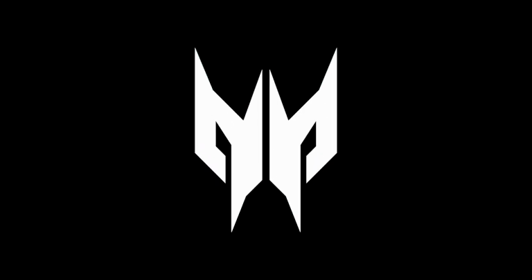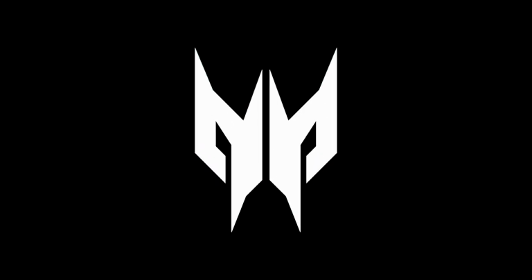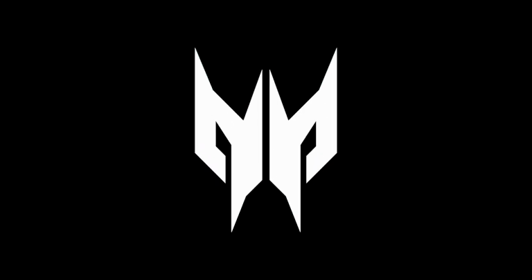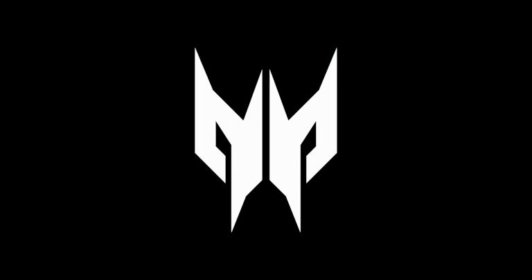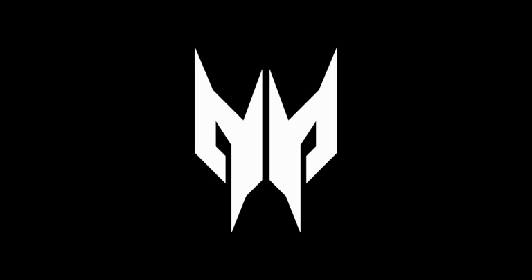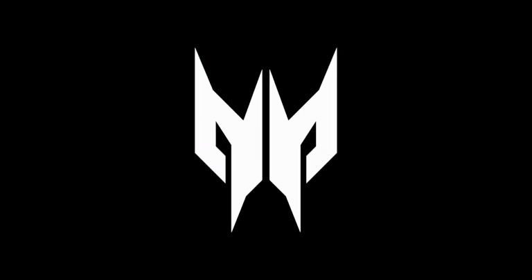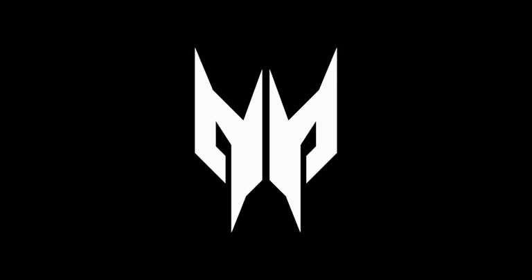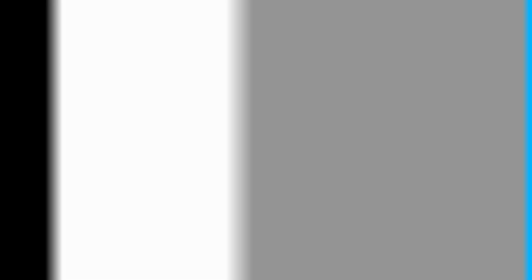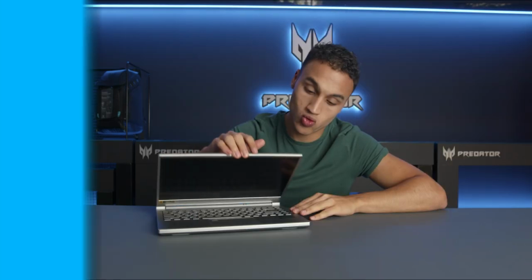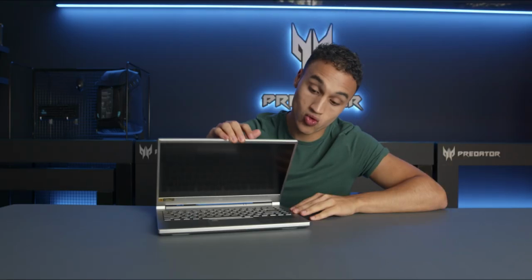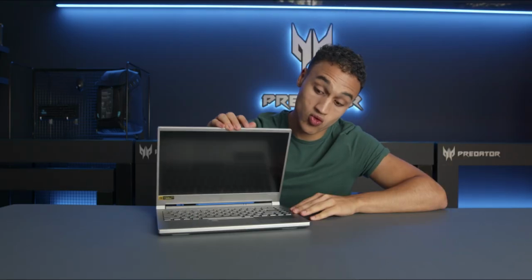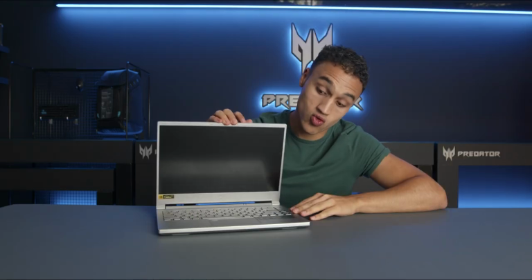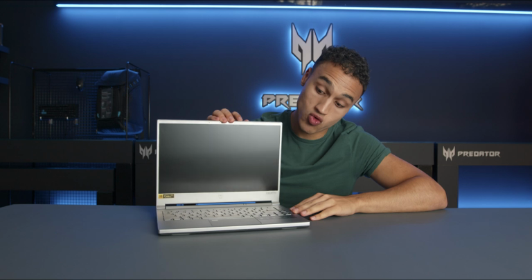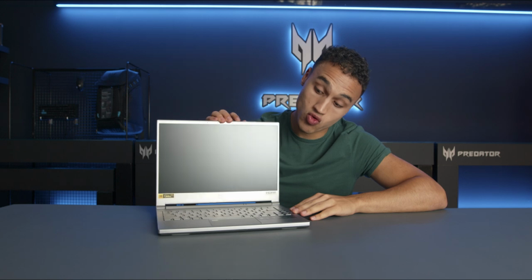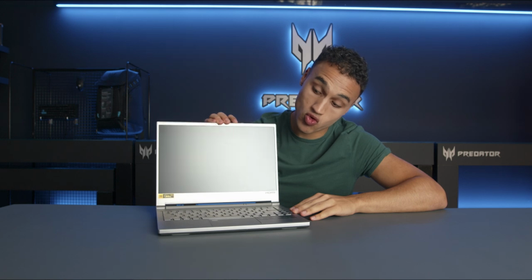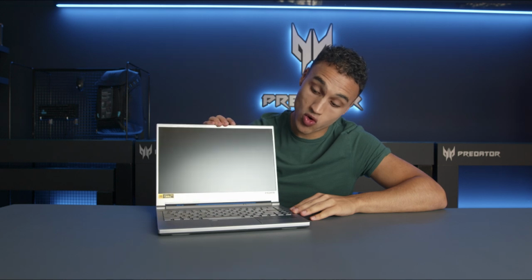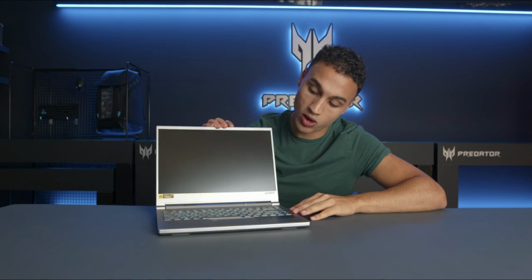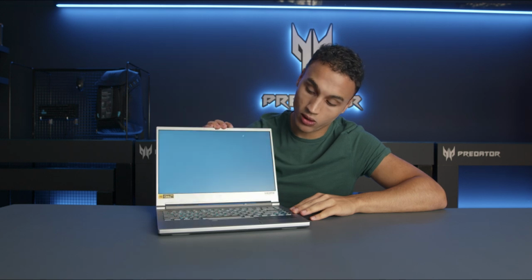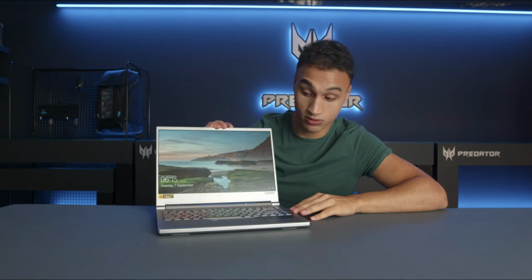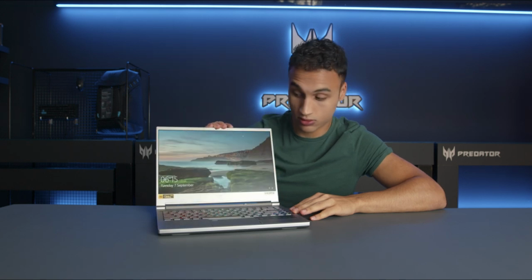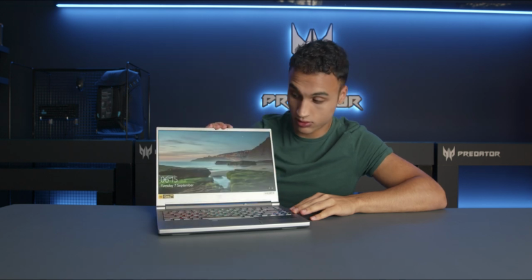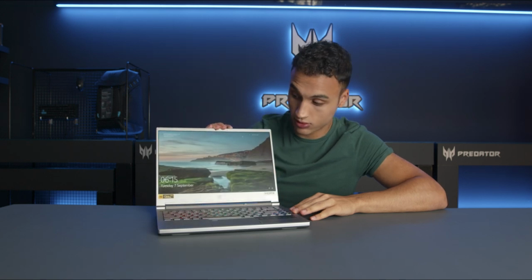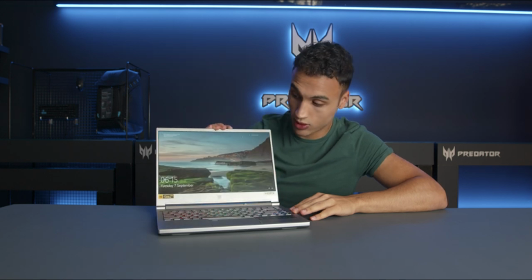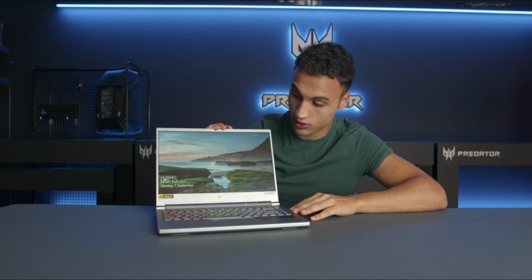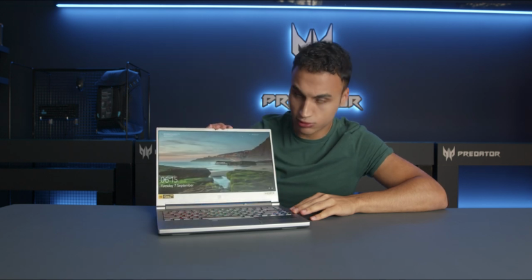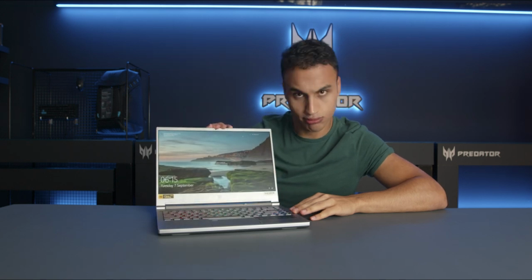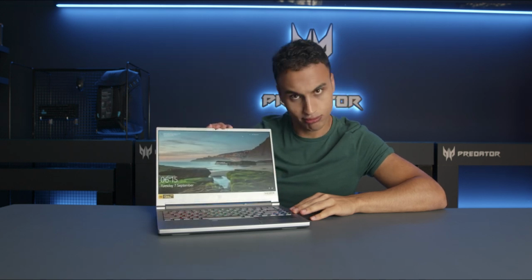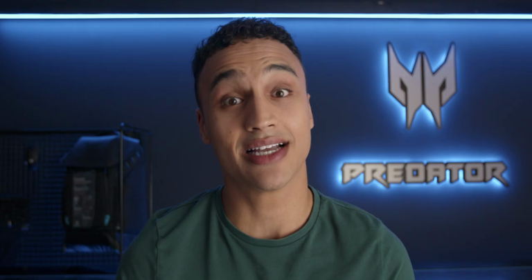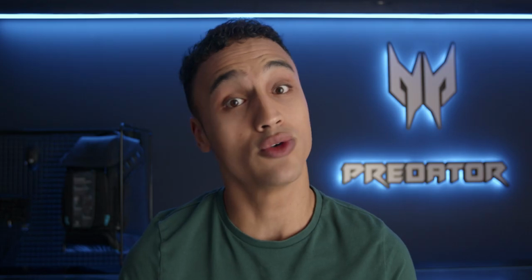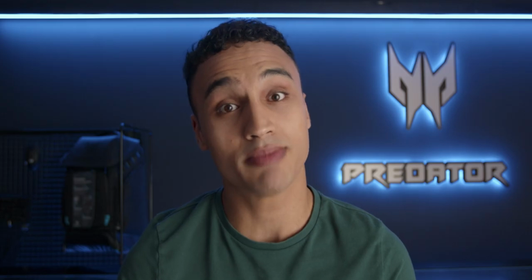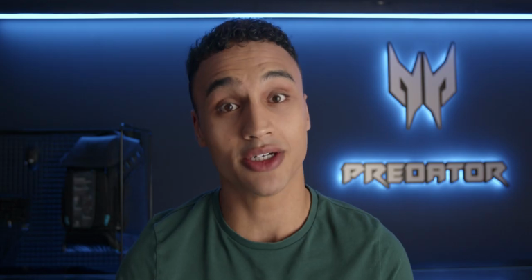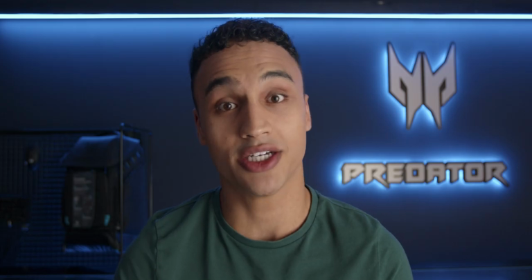Hello everyone, it's Keenan here and today we are taking a look at a beauty of a device, the Predator Triton 300 SE, and that stands for Special Edition.